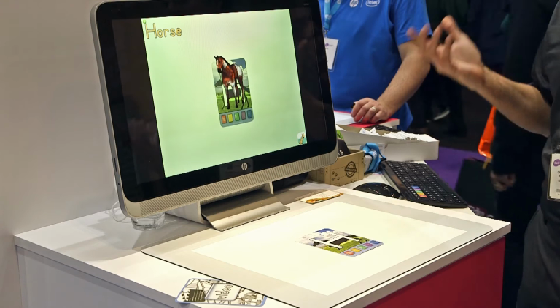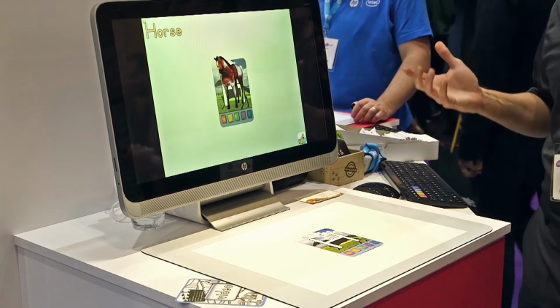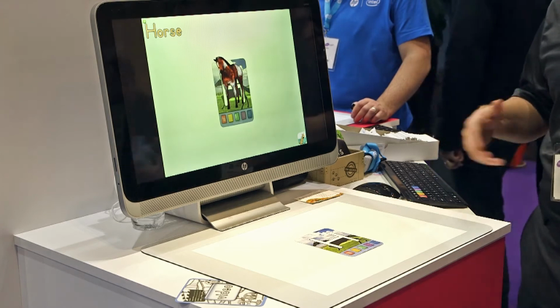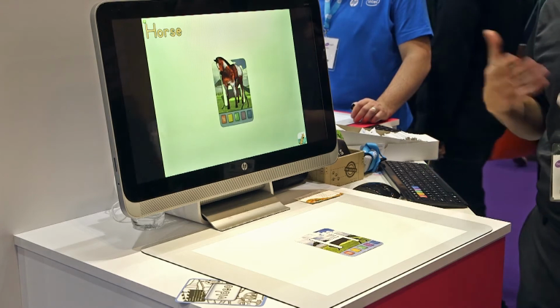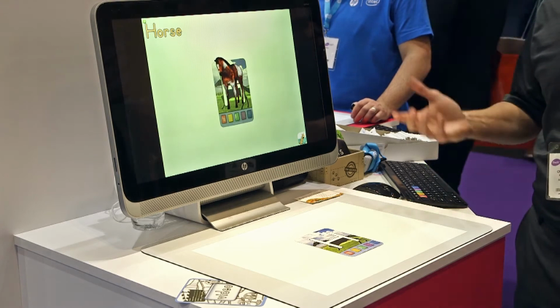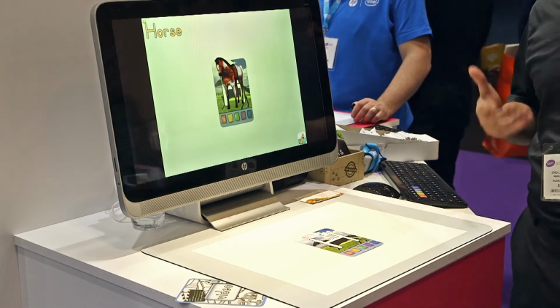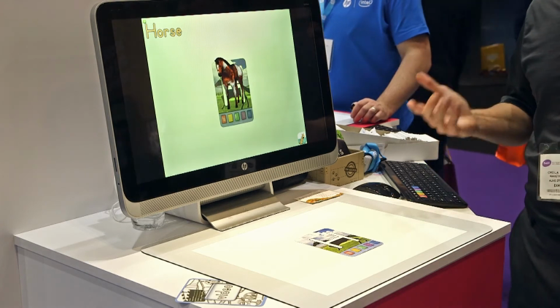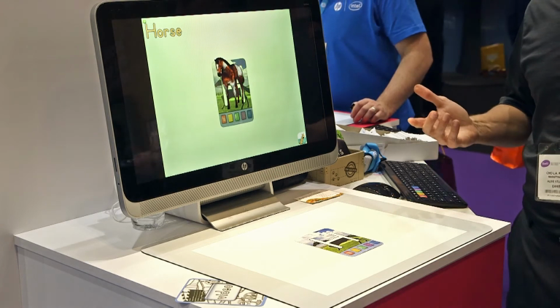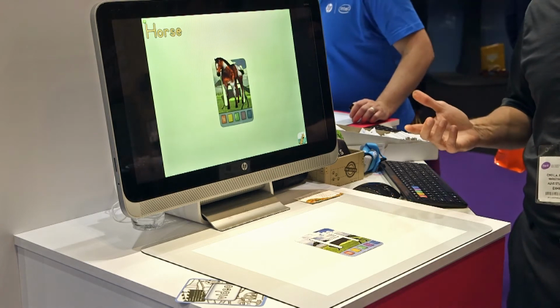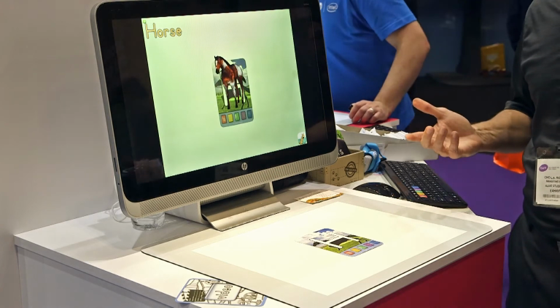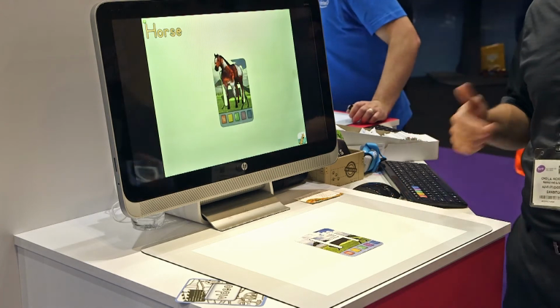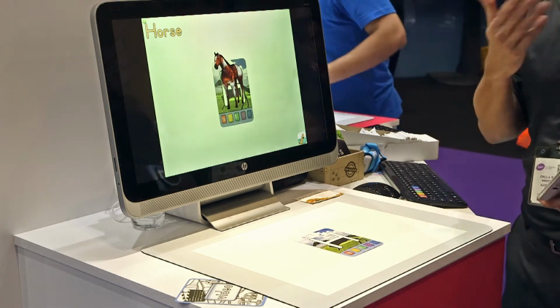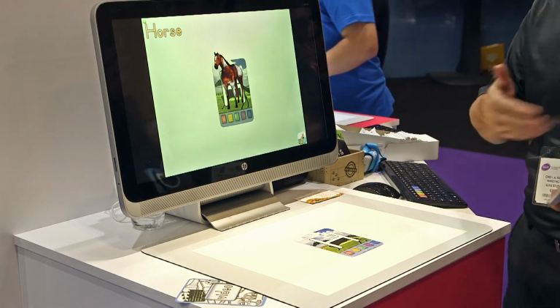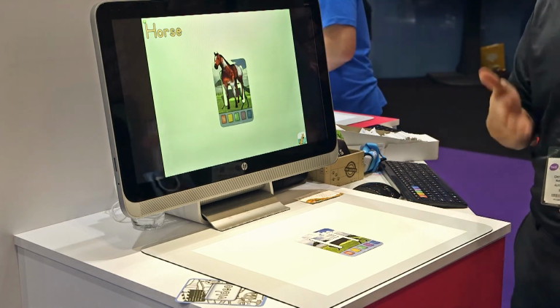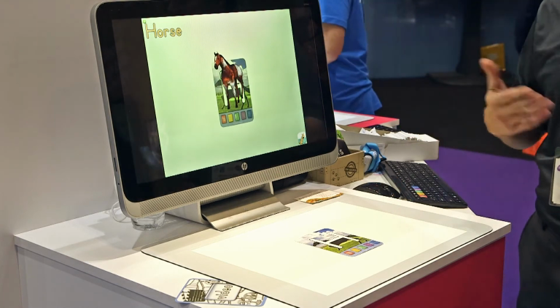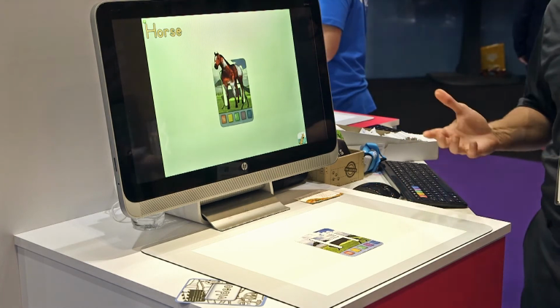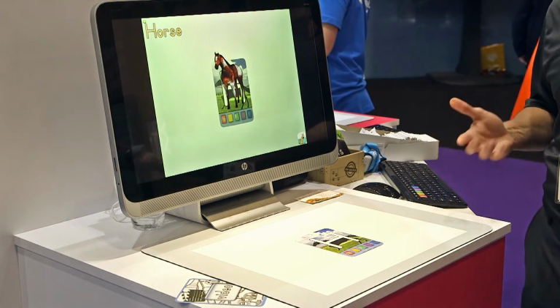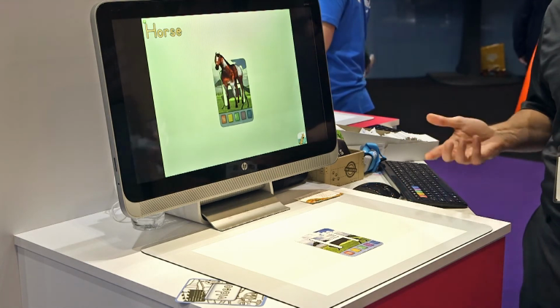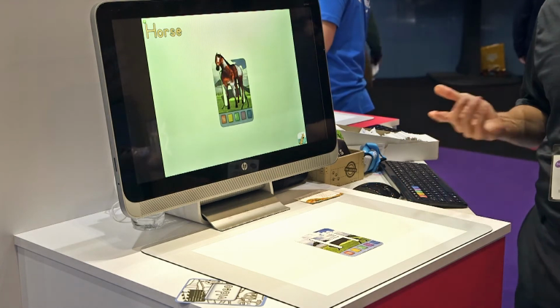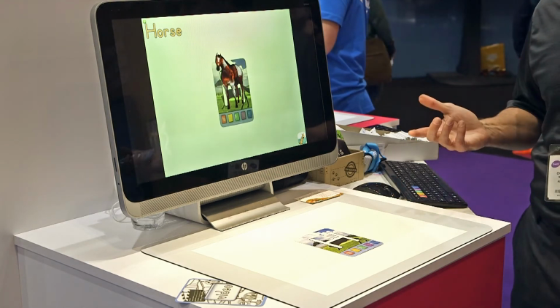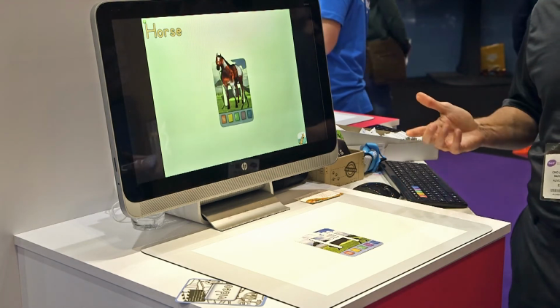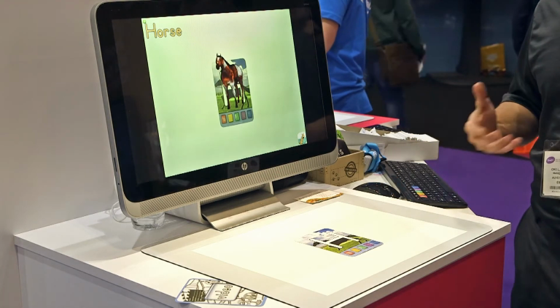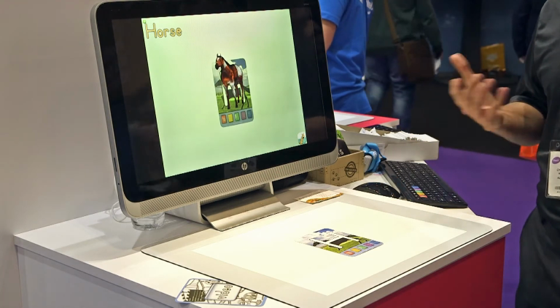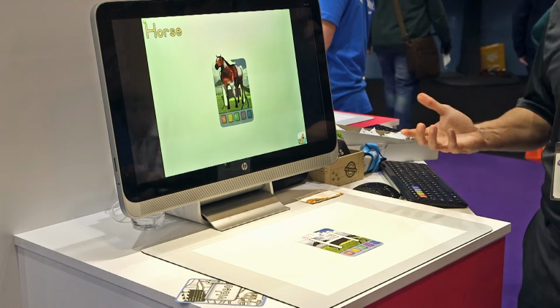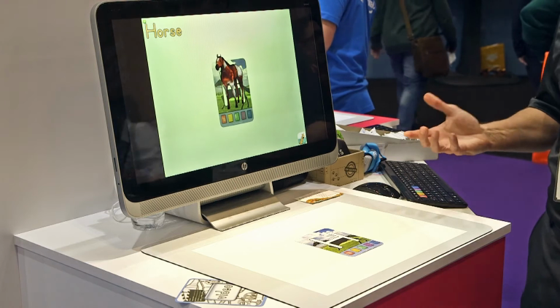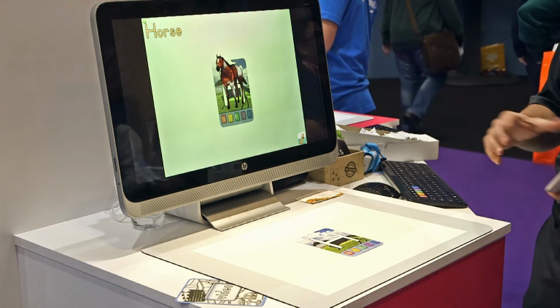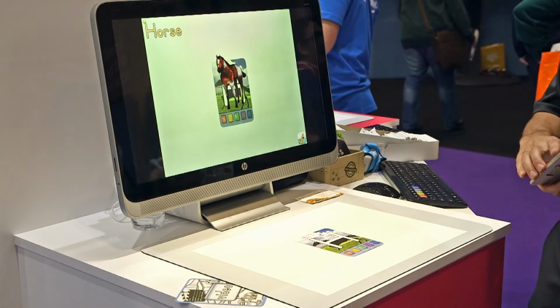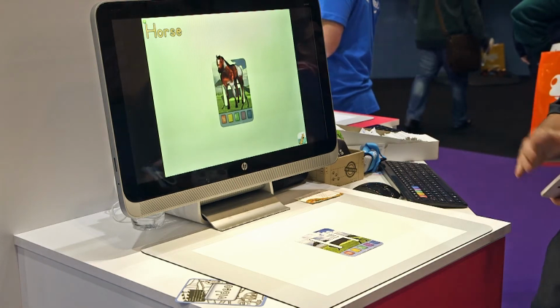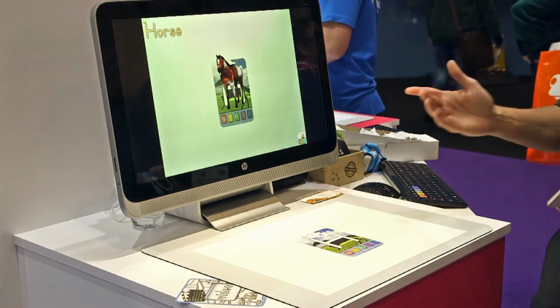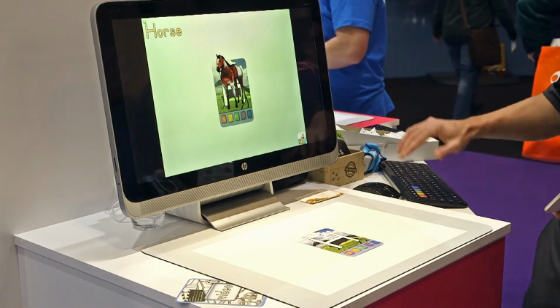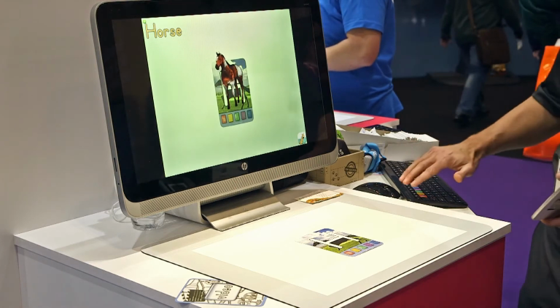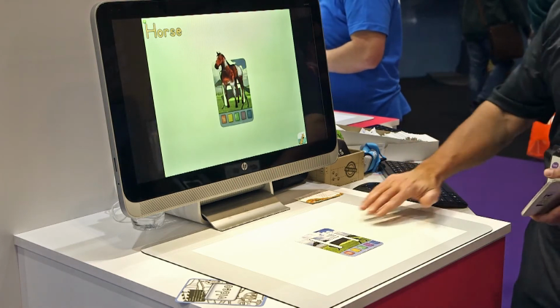Now the different learning modalities — children like to see it, hear it, touch it, do it, say it. The different learning modalities are now applied.